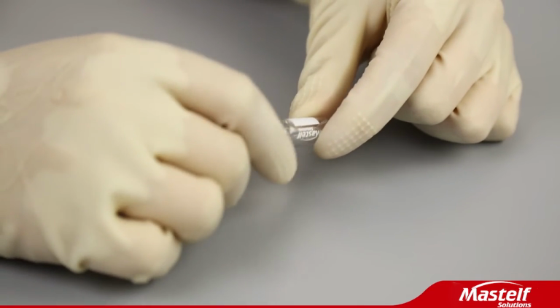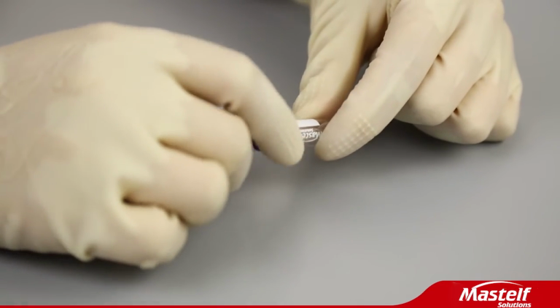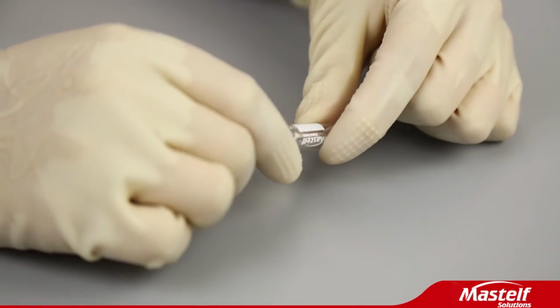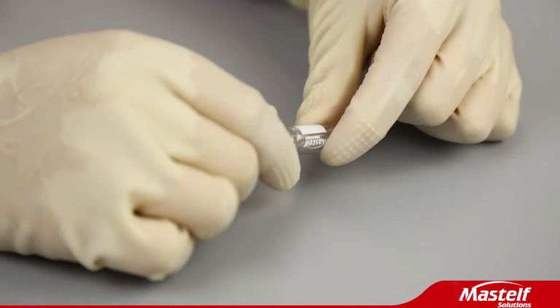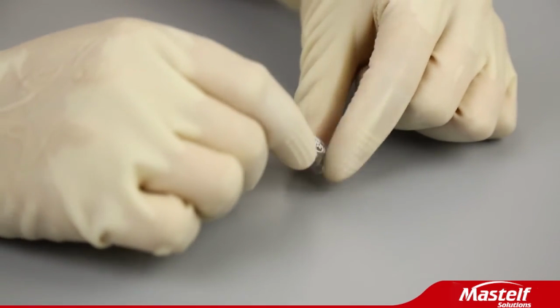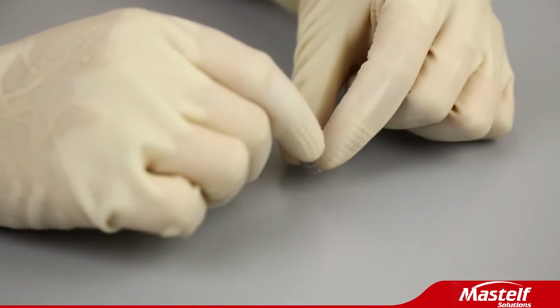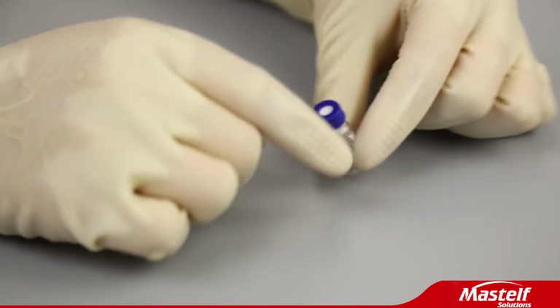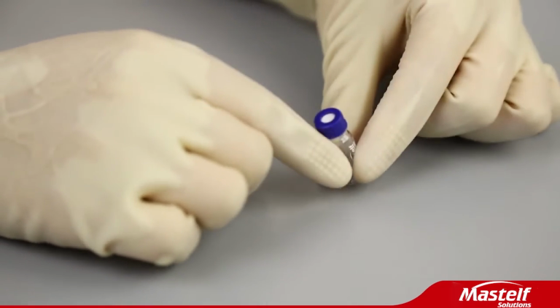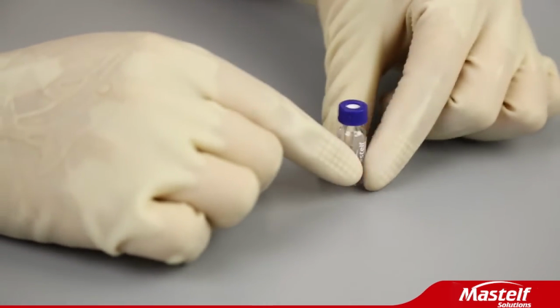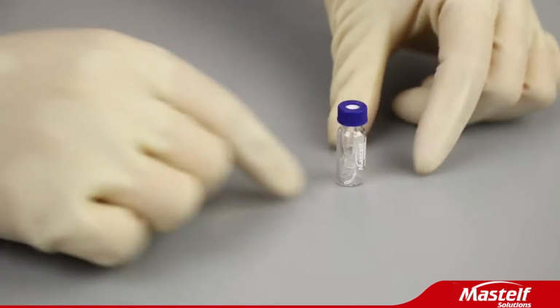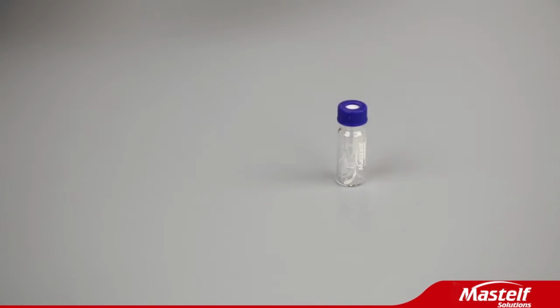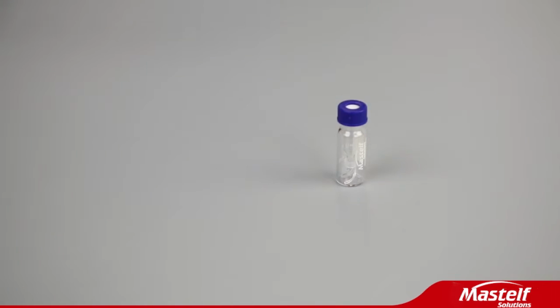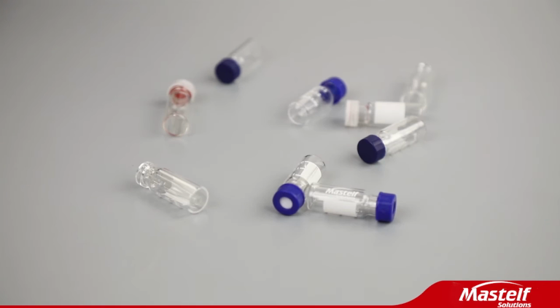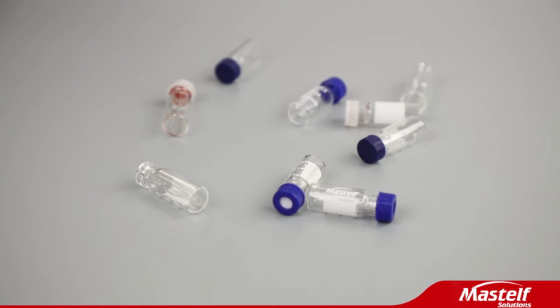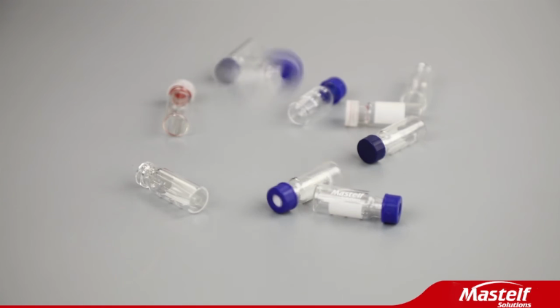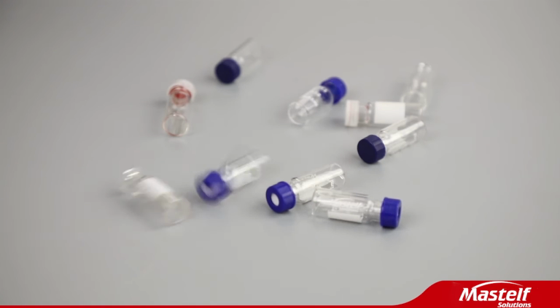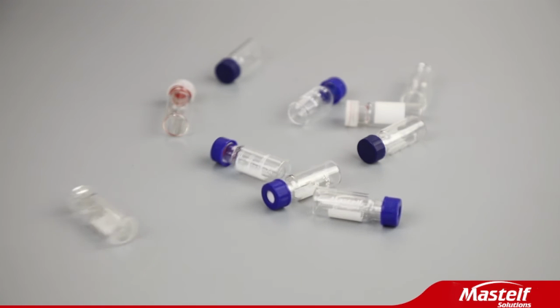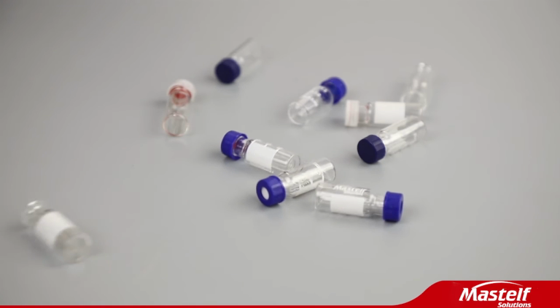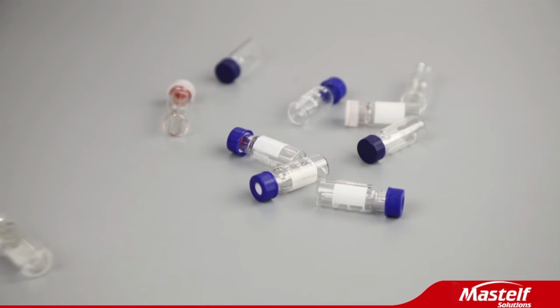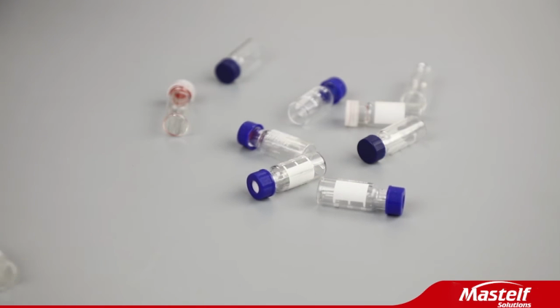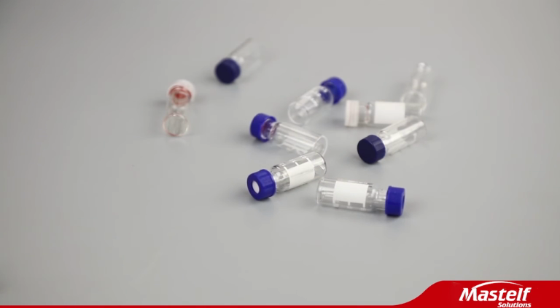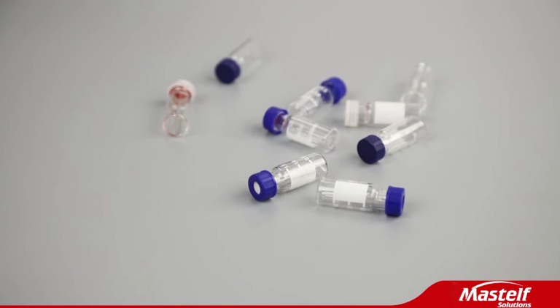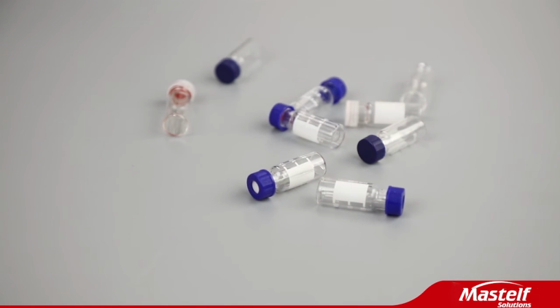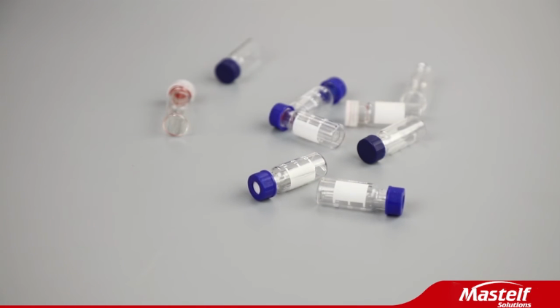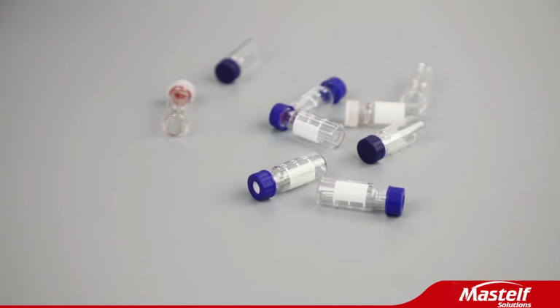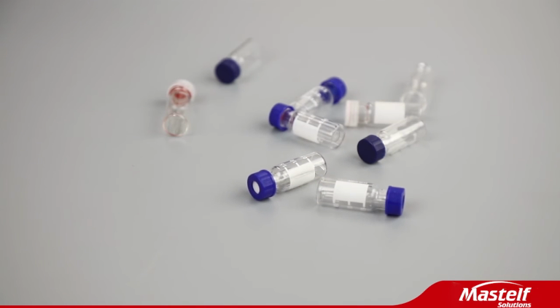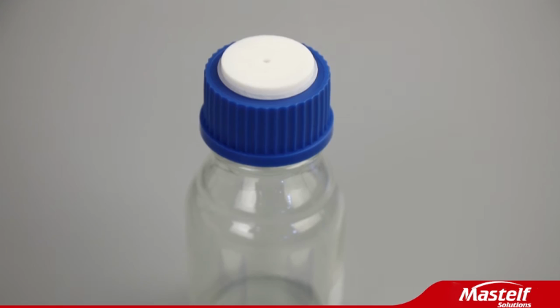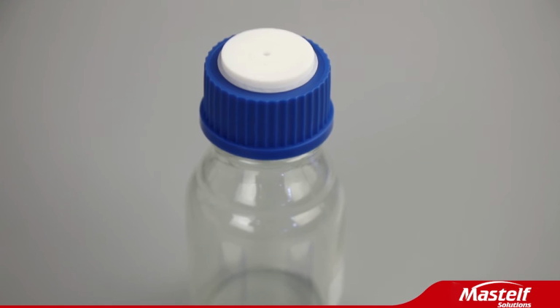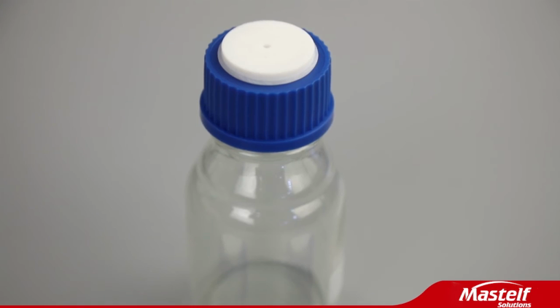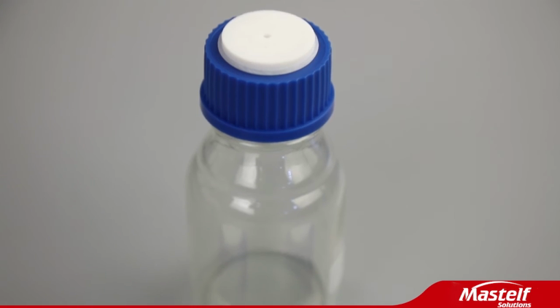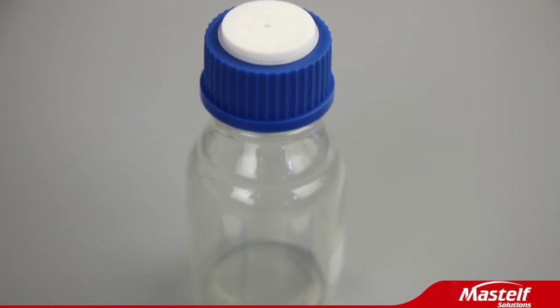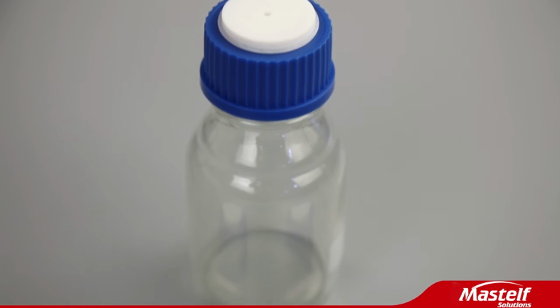250ml glass bottle. Don't take our words, believe our users.